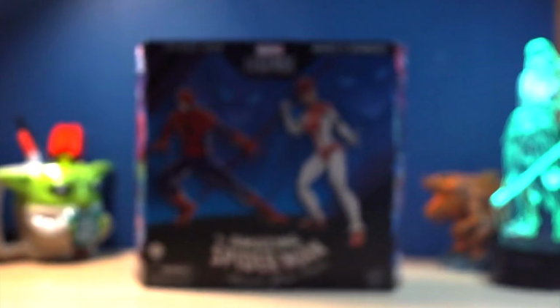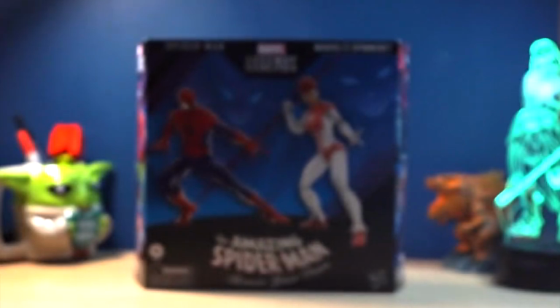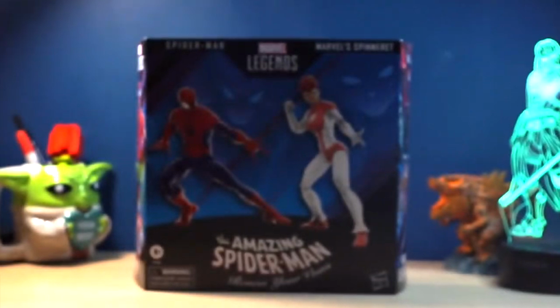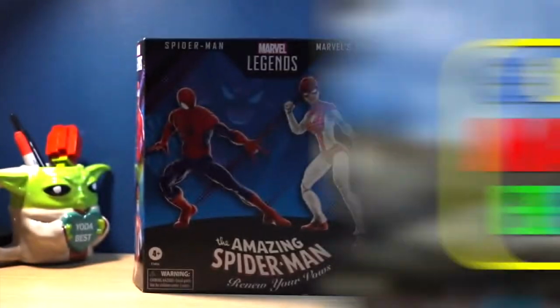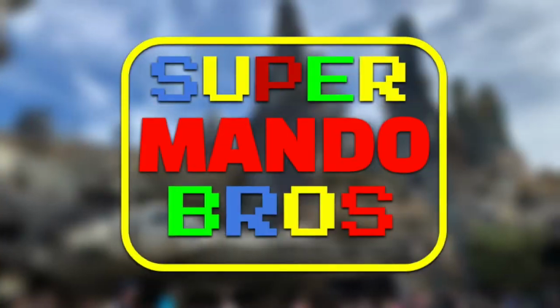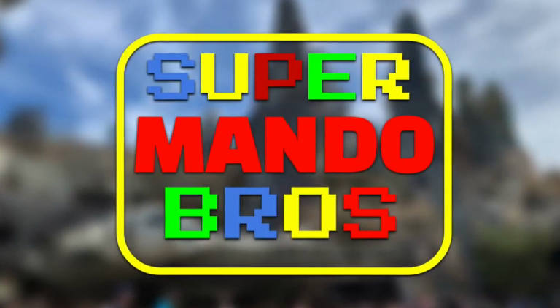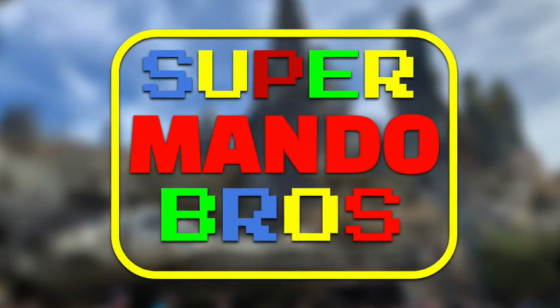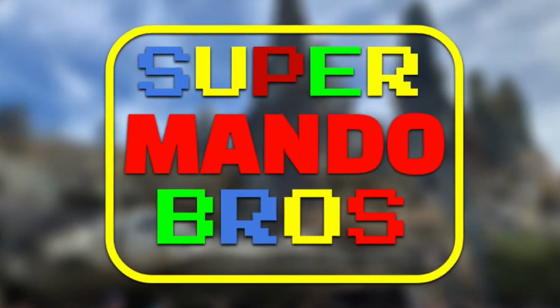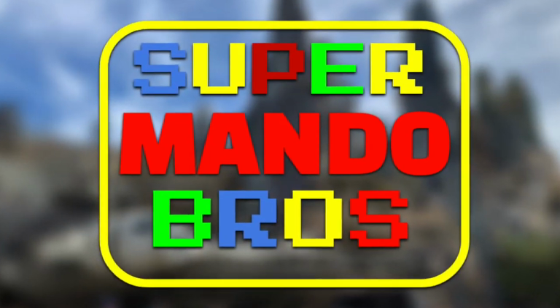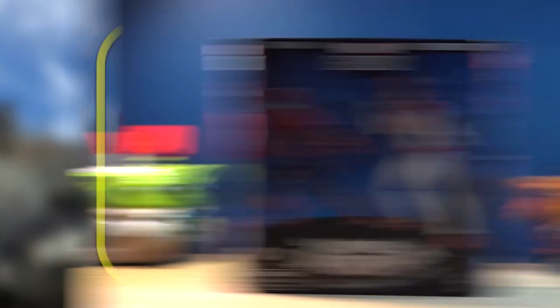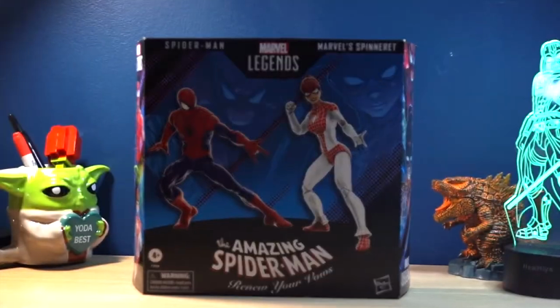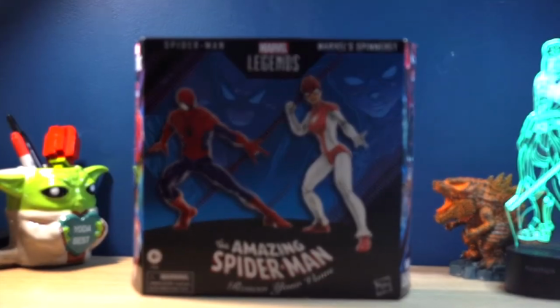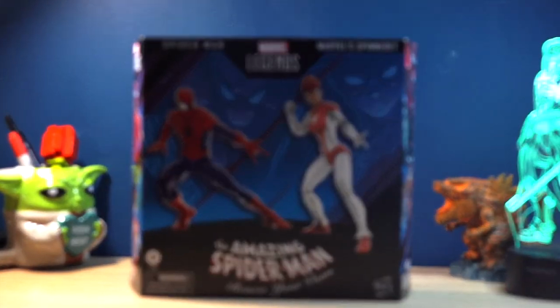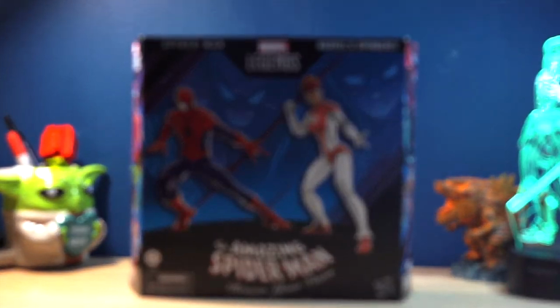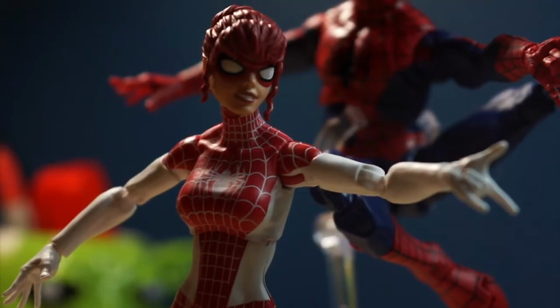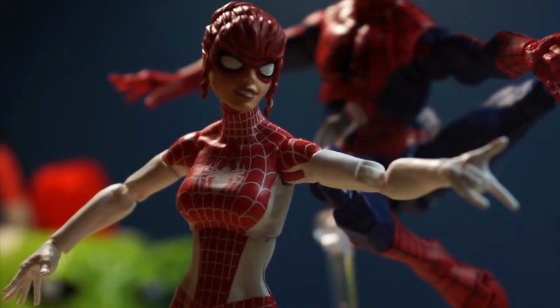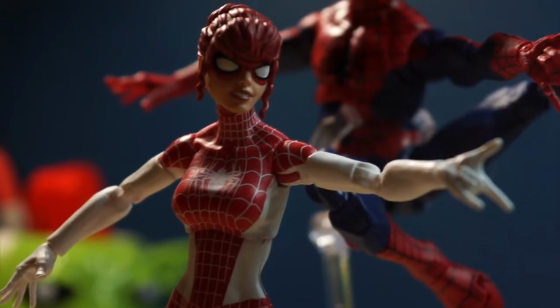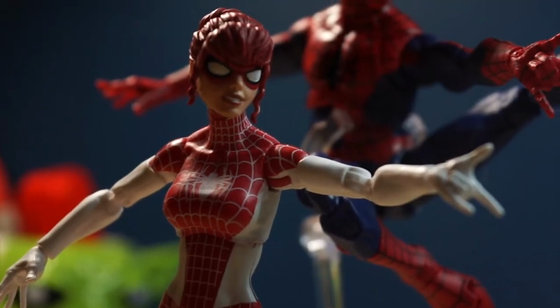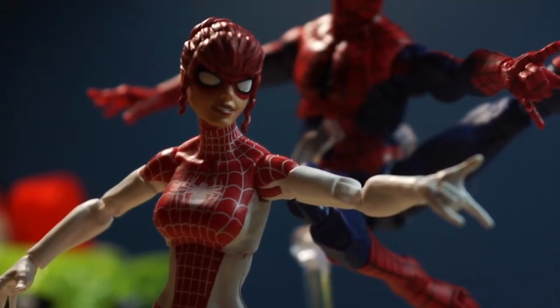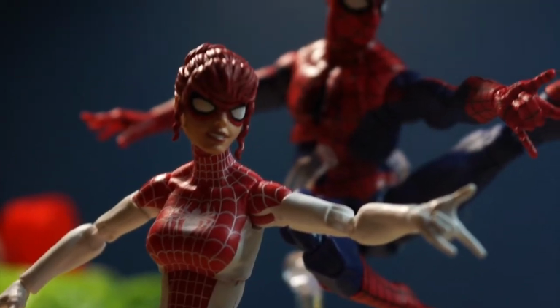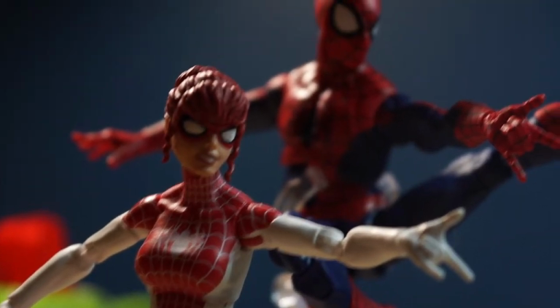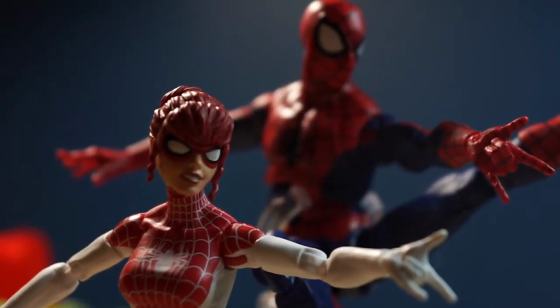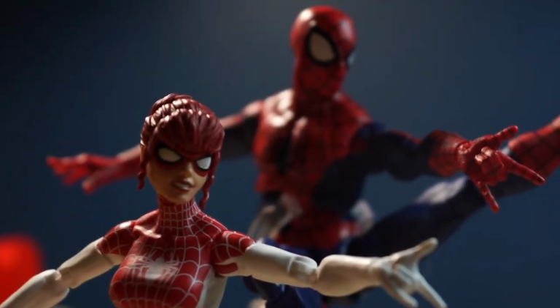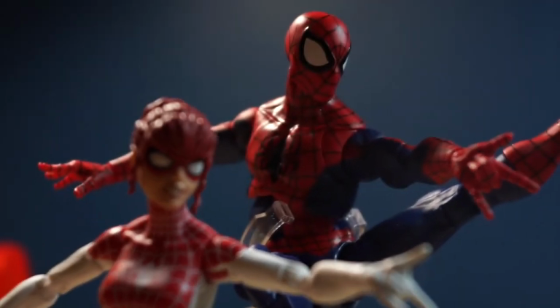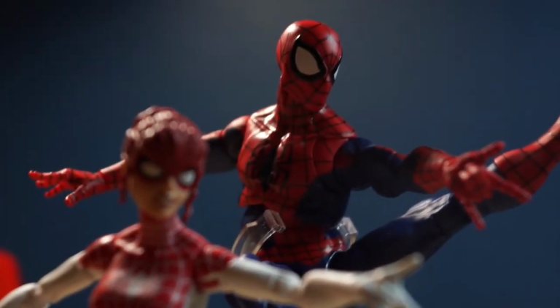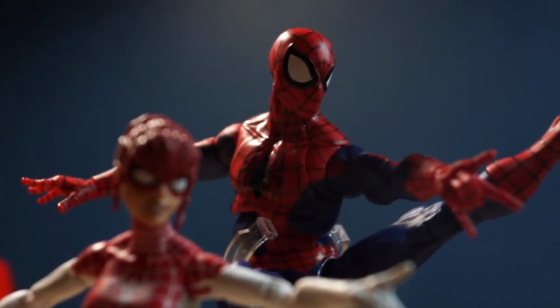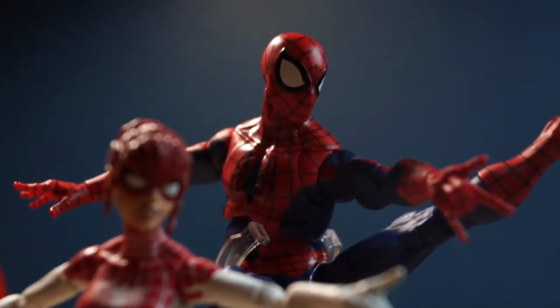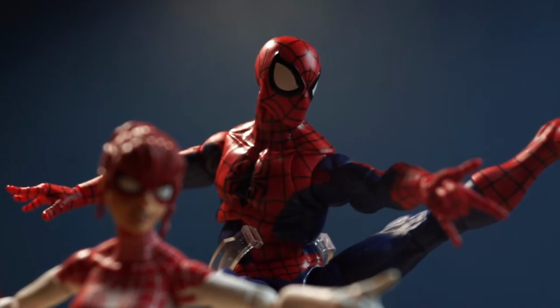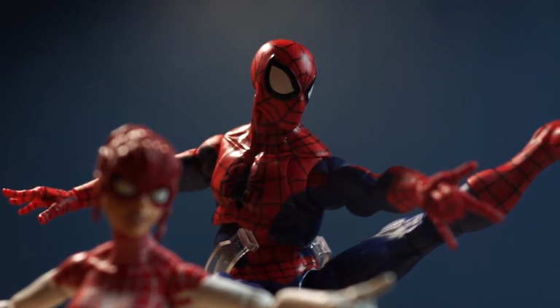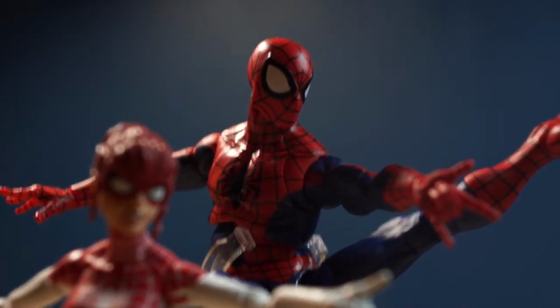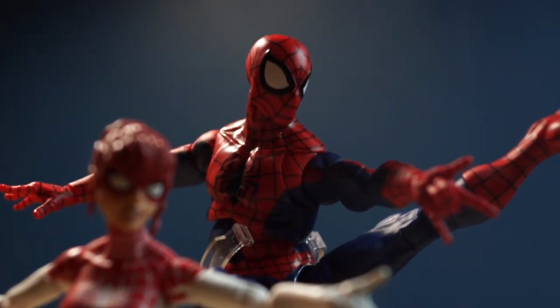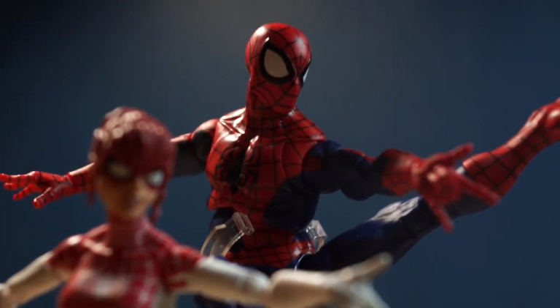Hello everyone, SupermanGnomeBros here and today we'll take a look at the Marvel Legends series Renew Your Vows, Spider-Man, and Spinnerette.